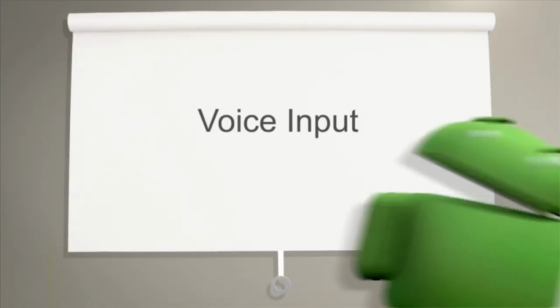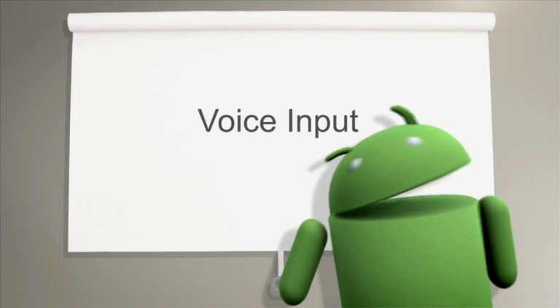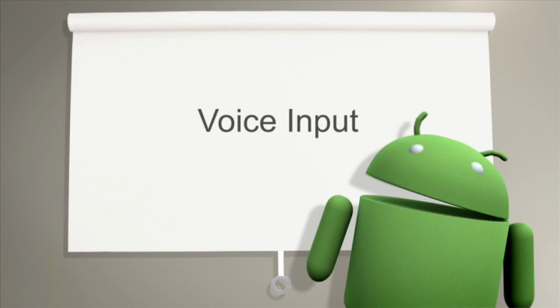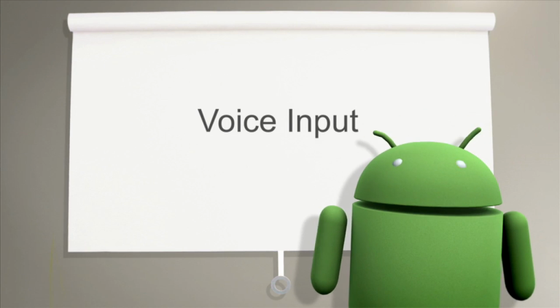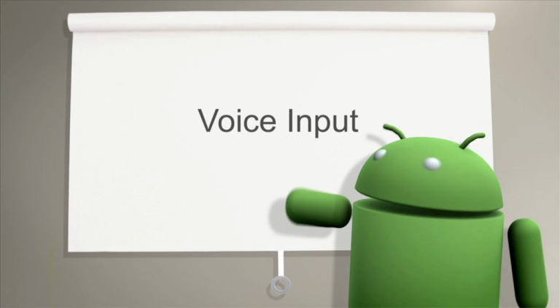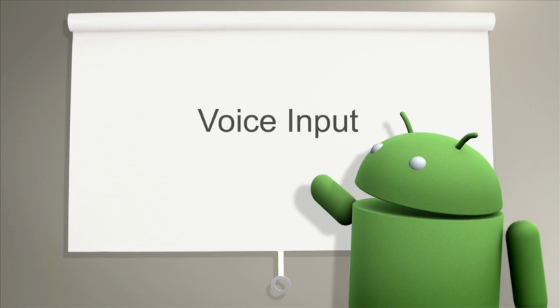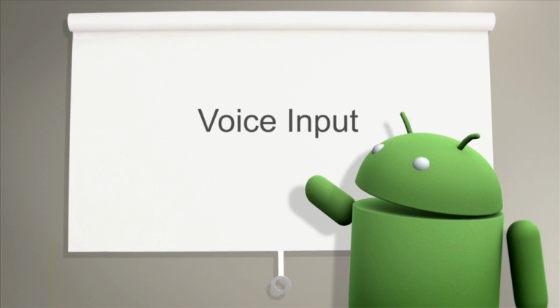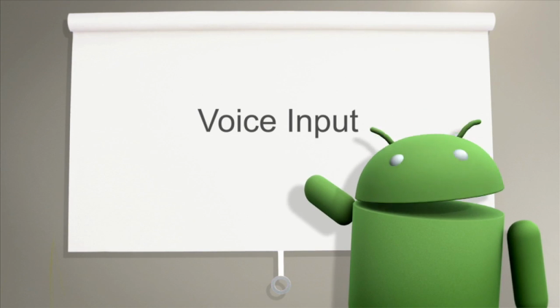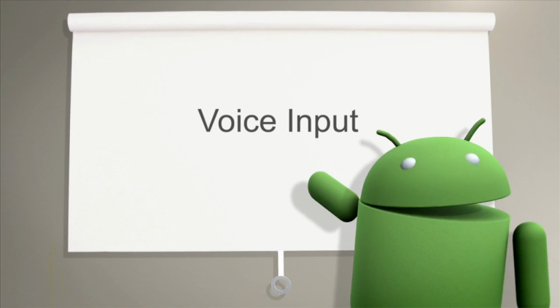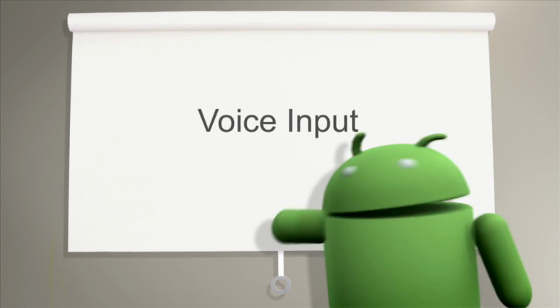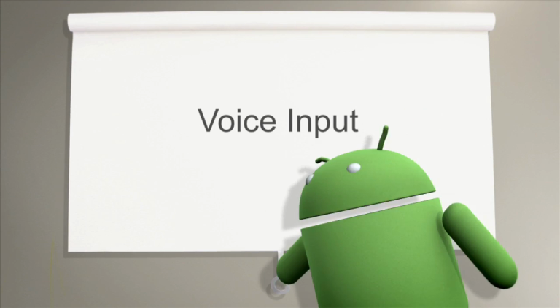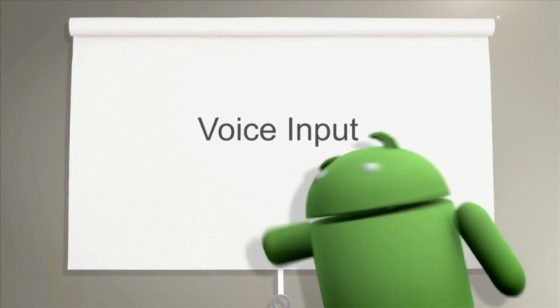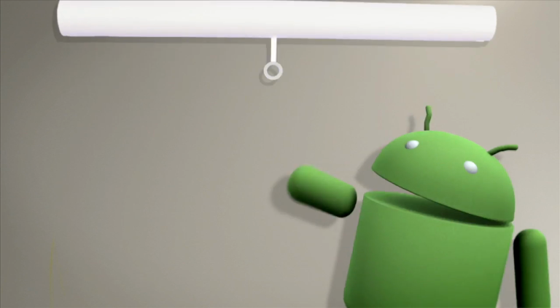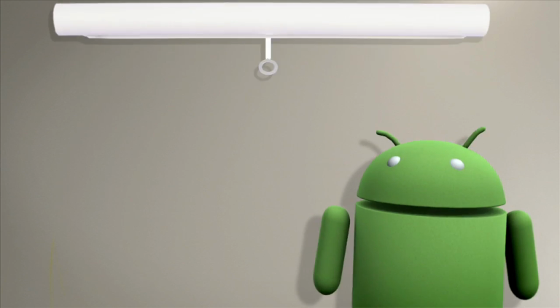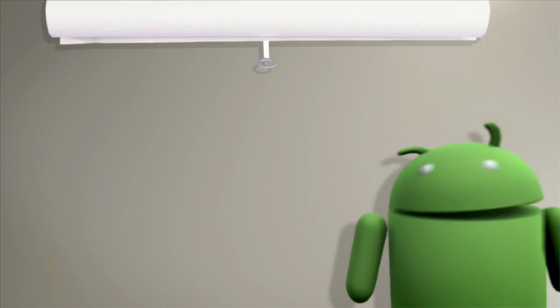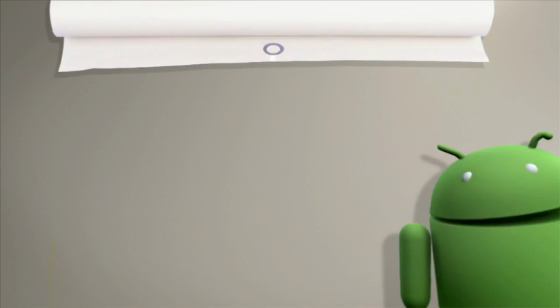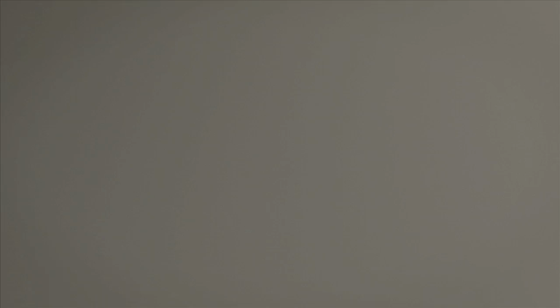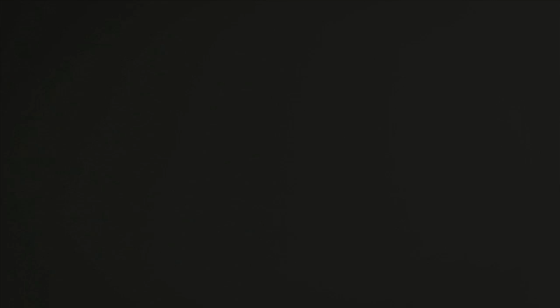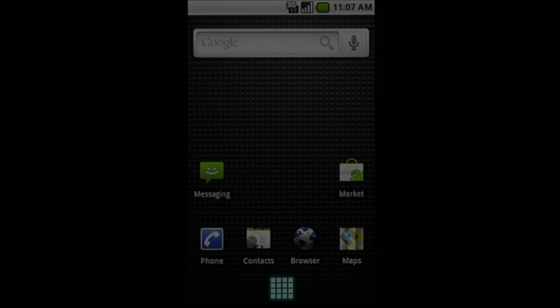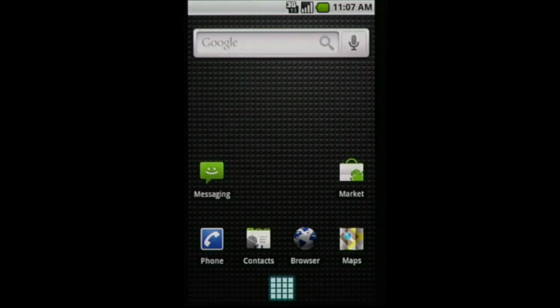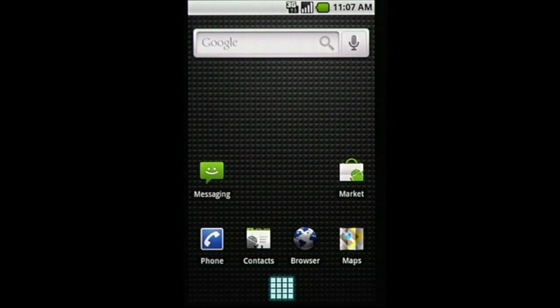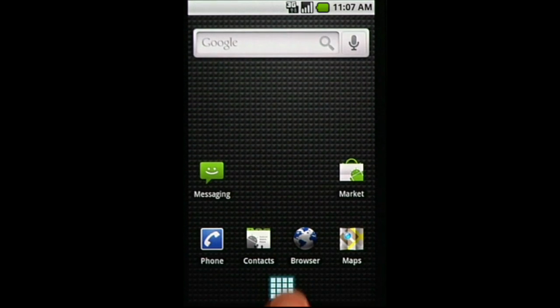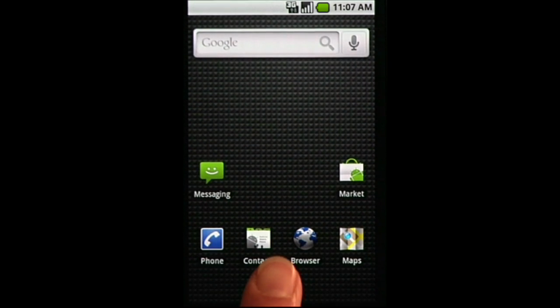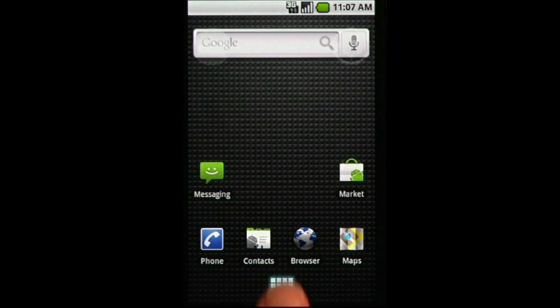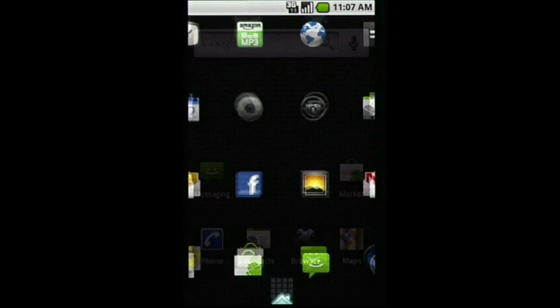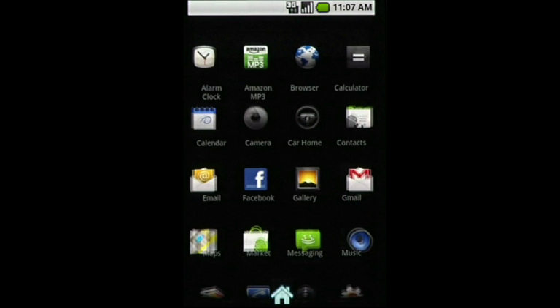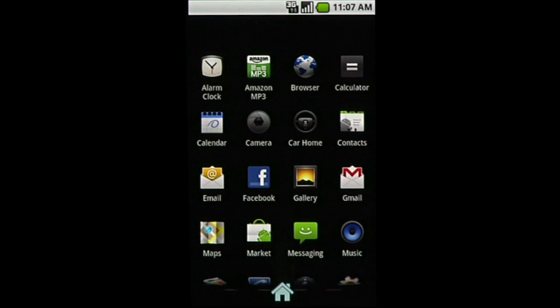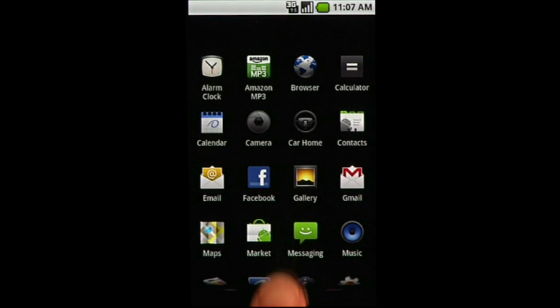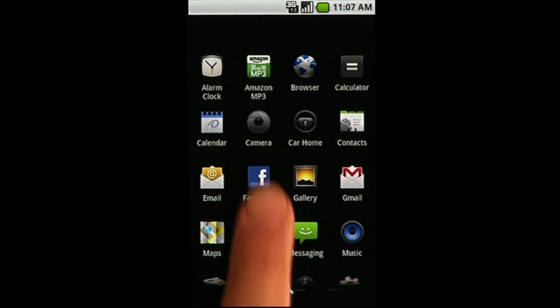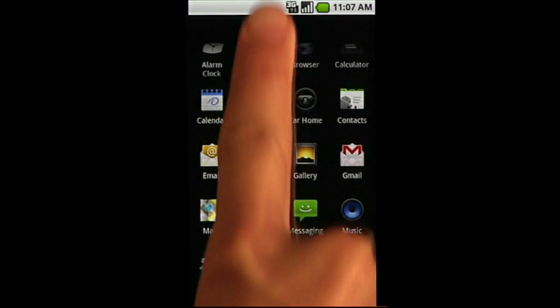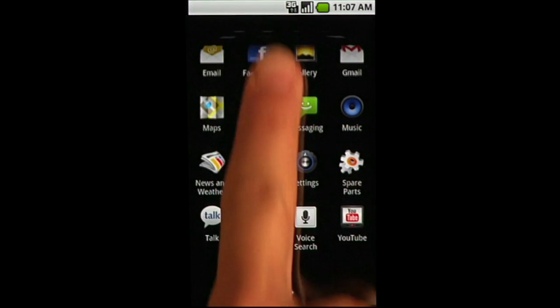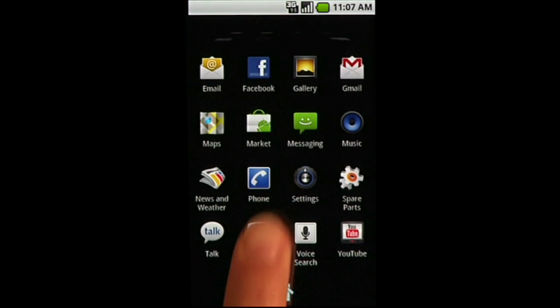Introducing voice input to the keyboard on new Android phones. Now you can speak, and the phone types for you.